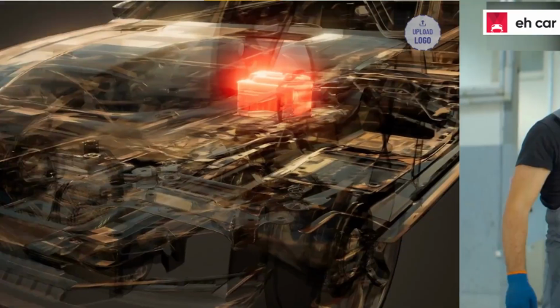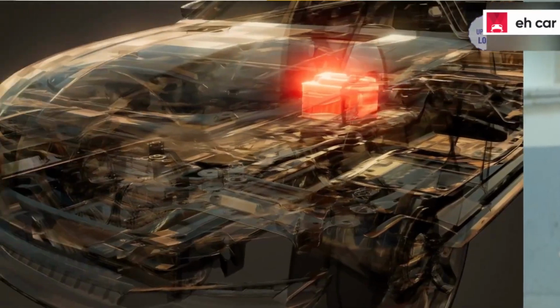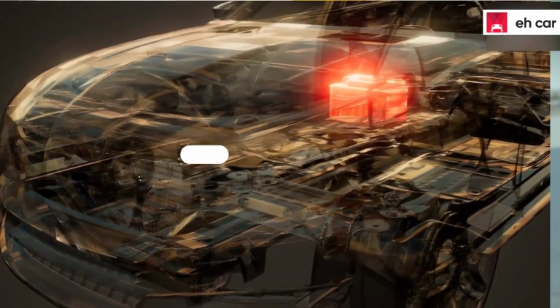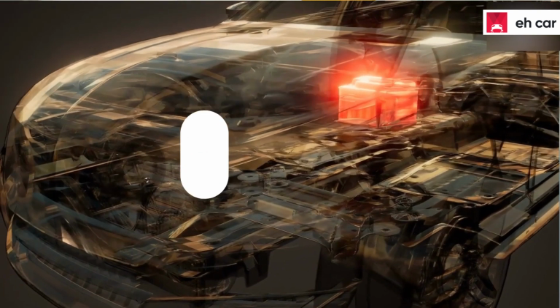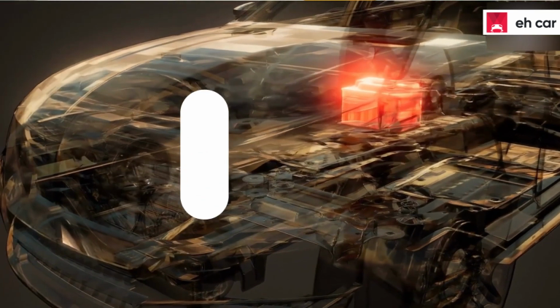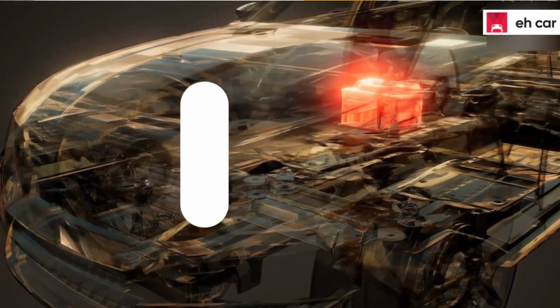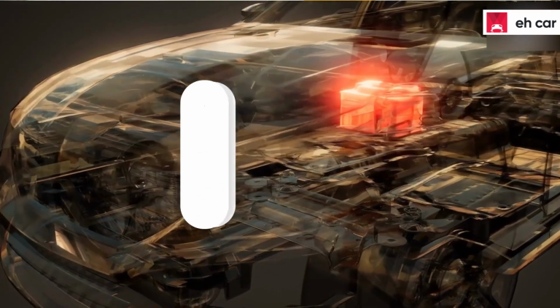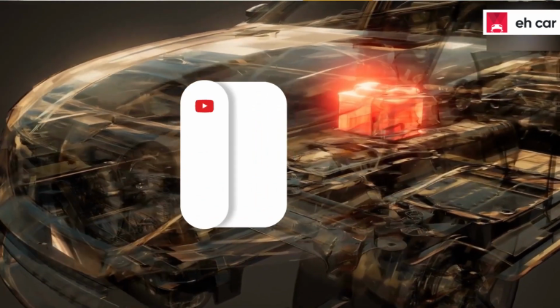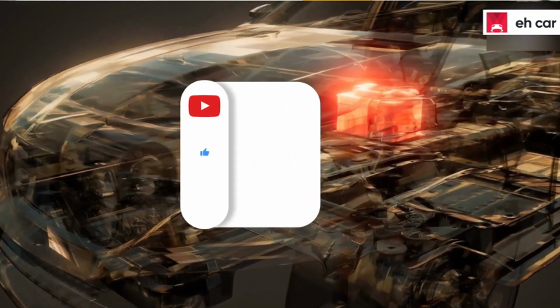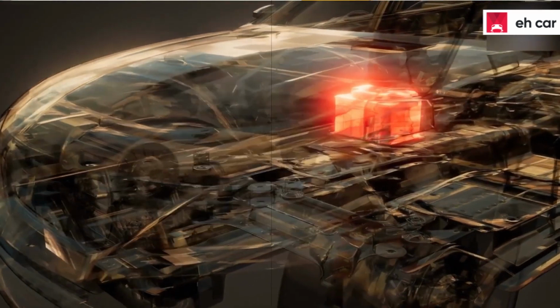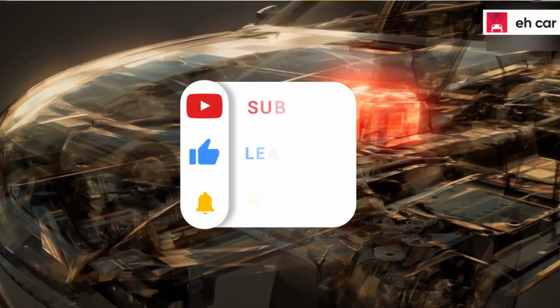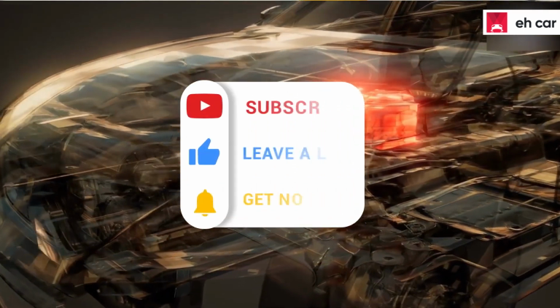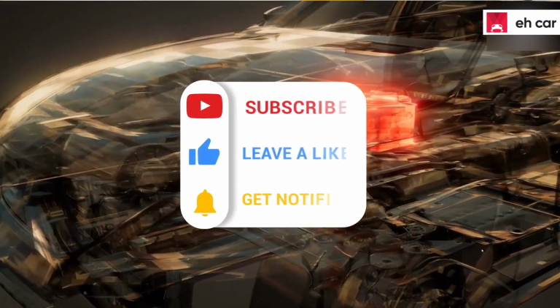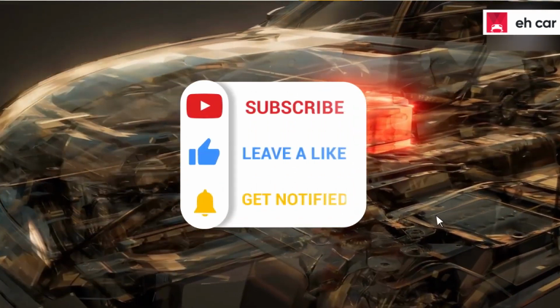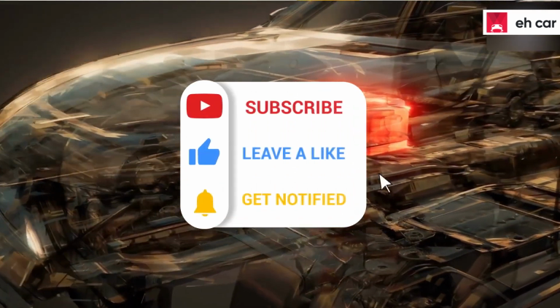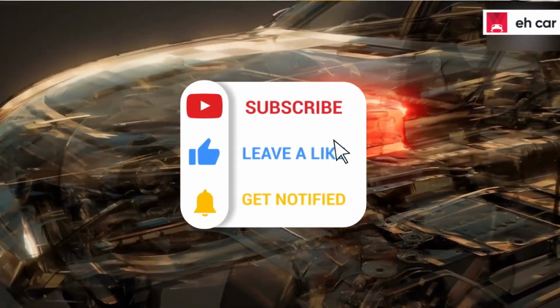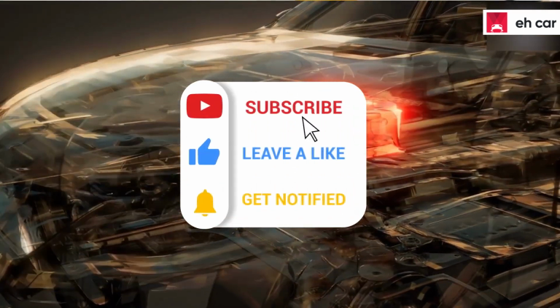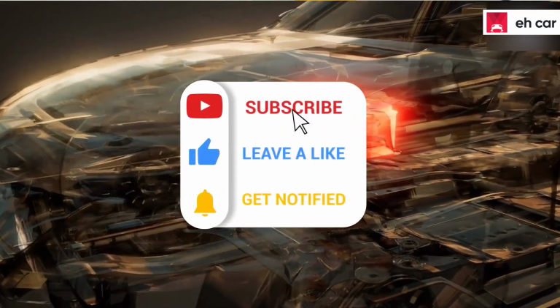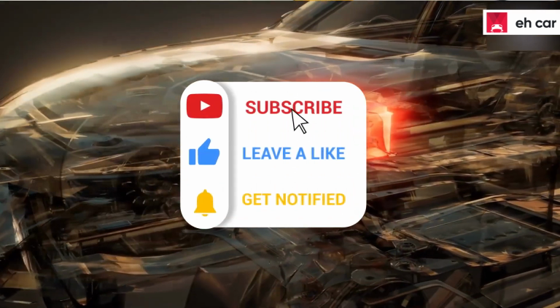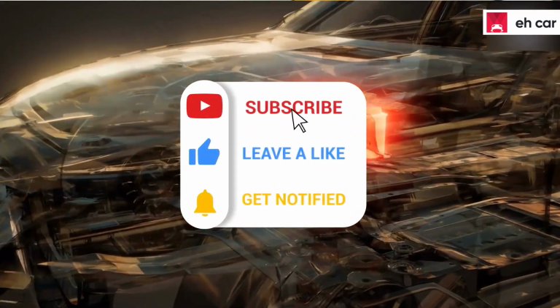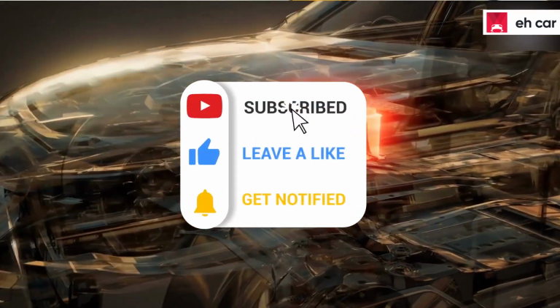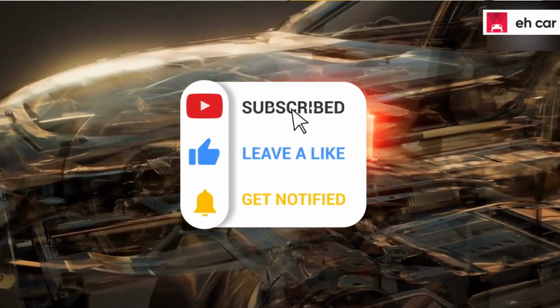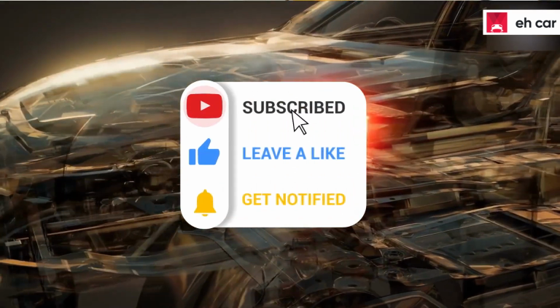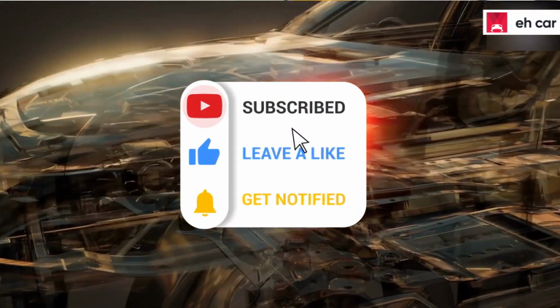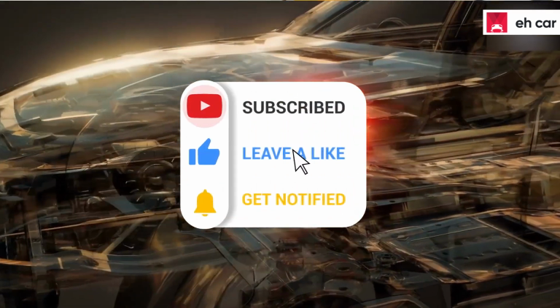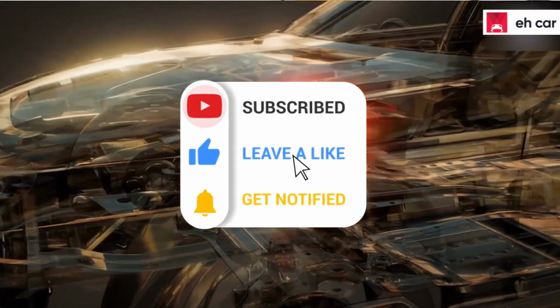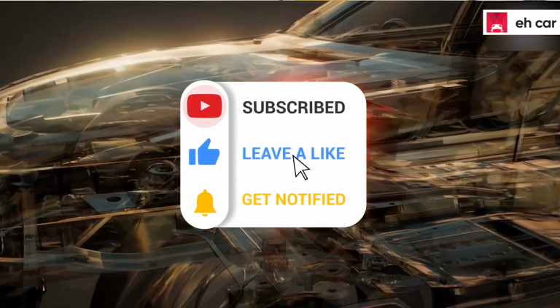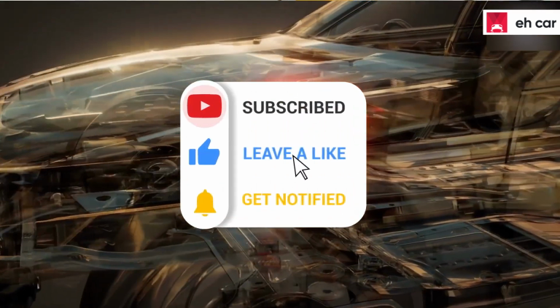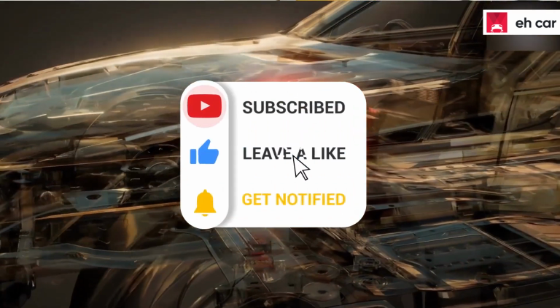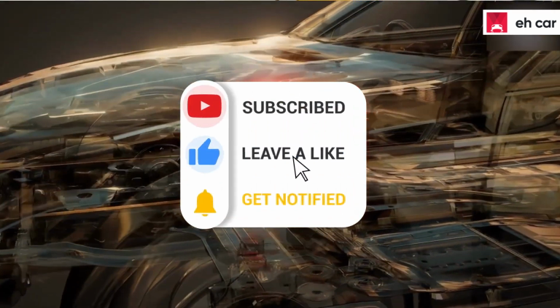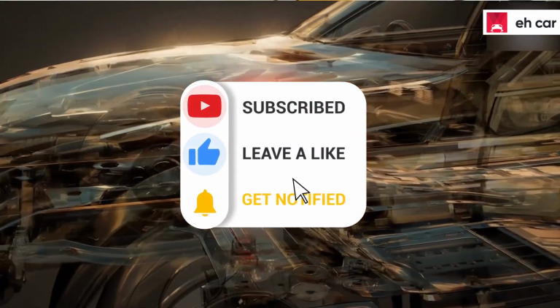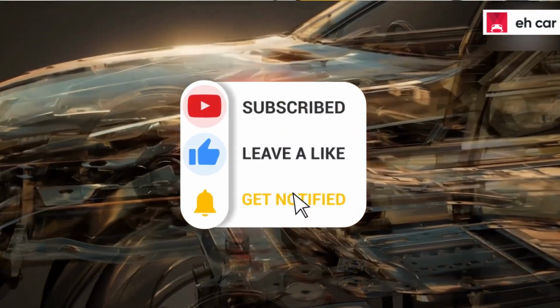I hope this video was helpful. Please don't forget to subscribe, like, and share for more videos.